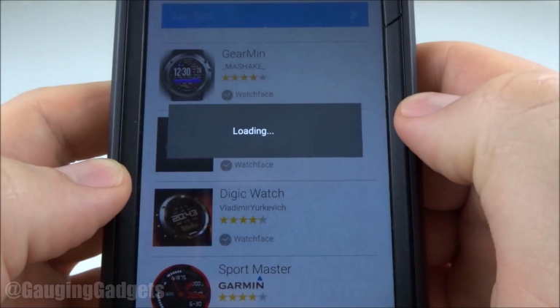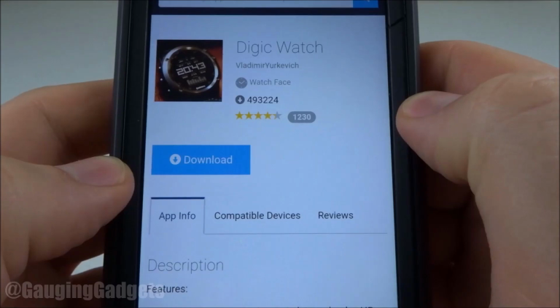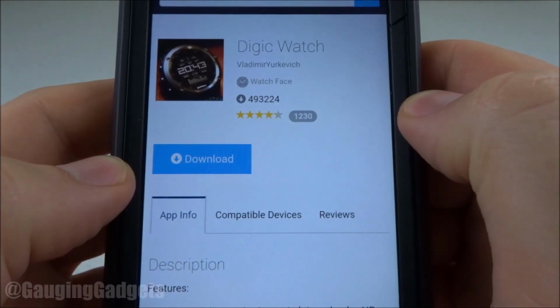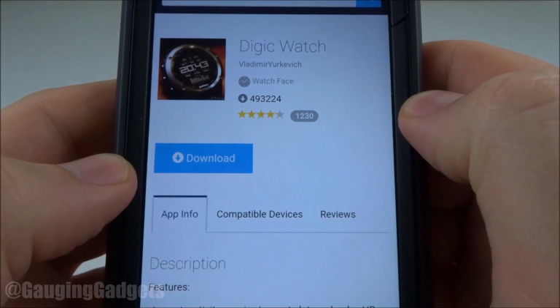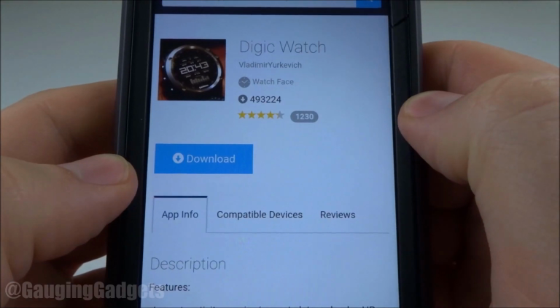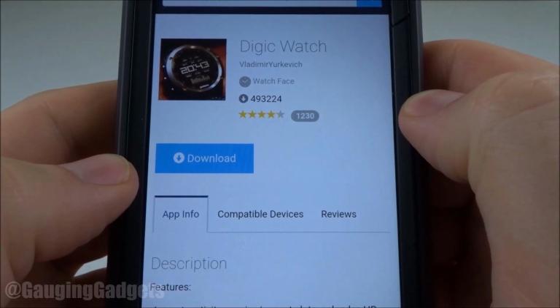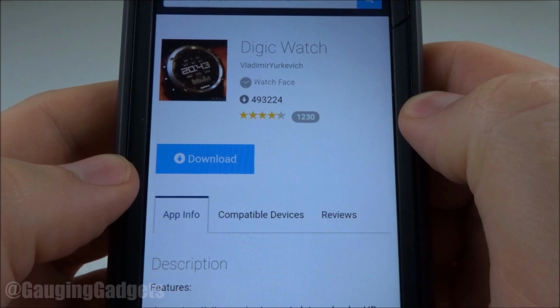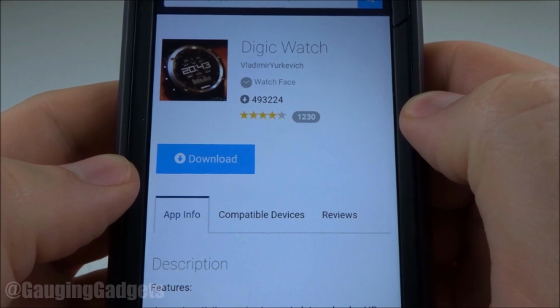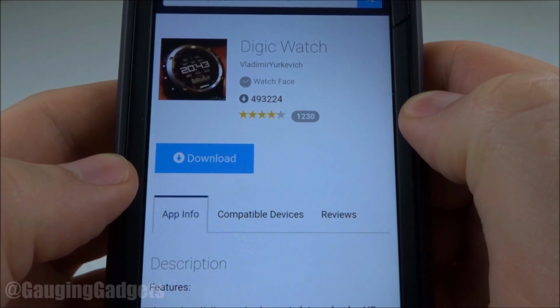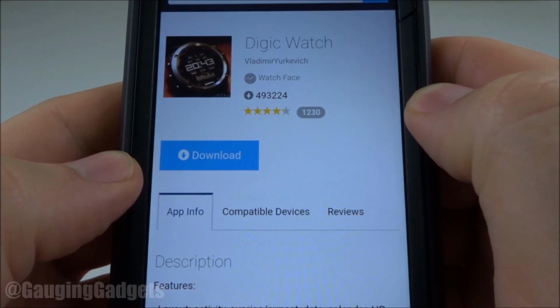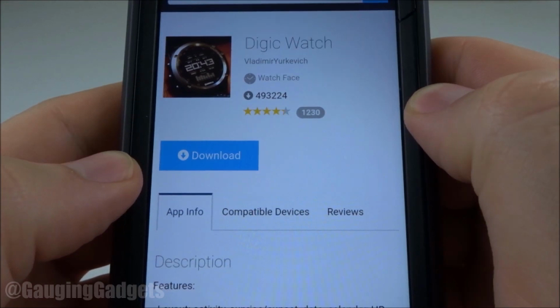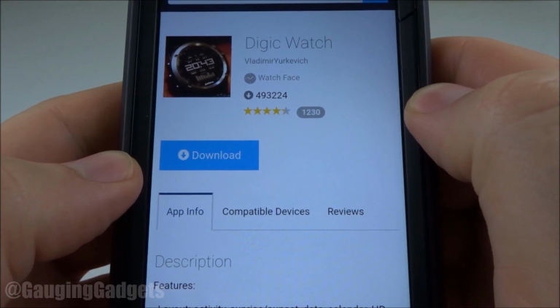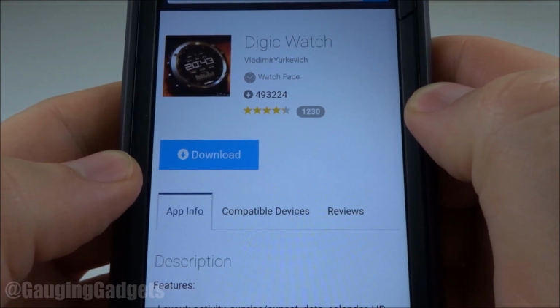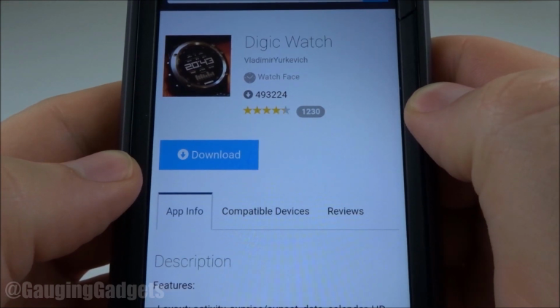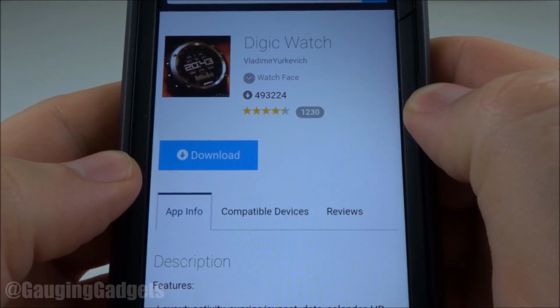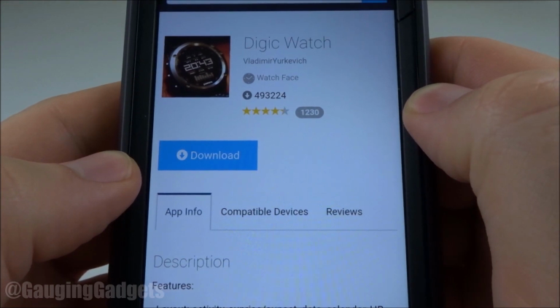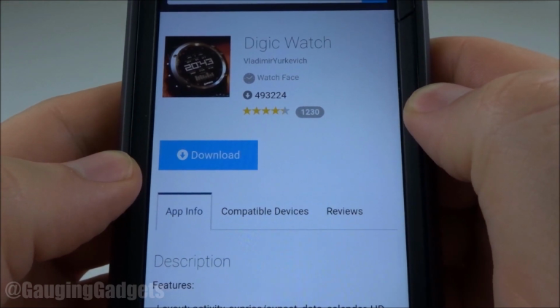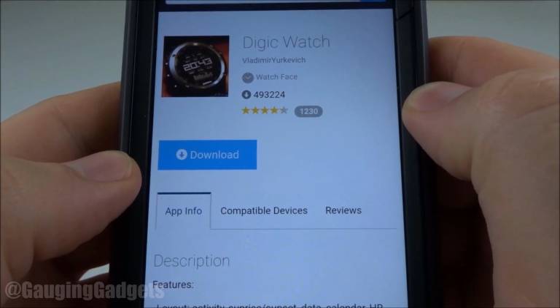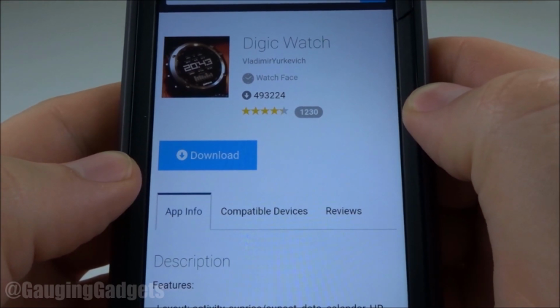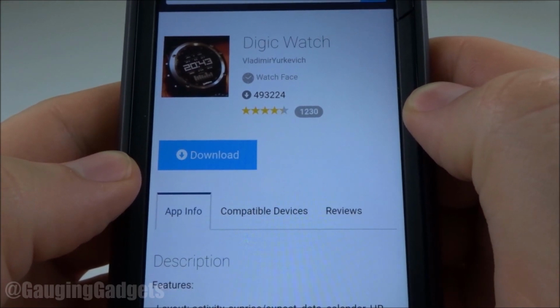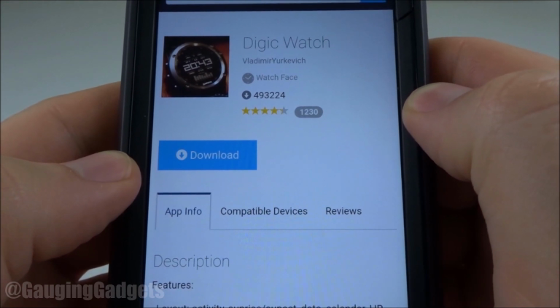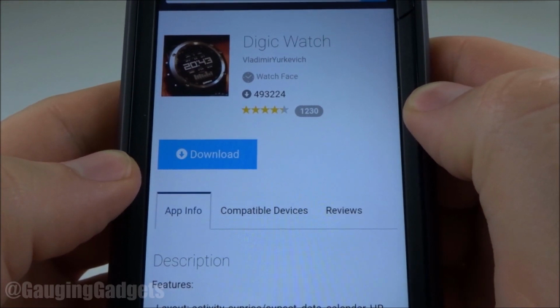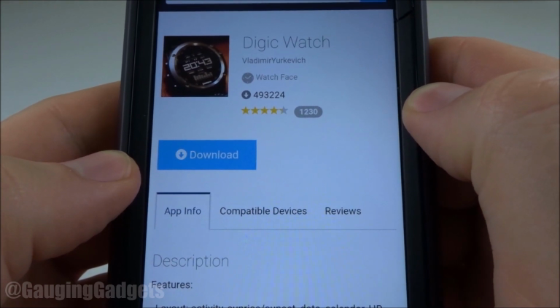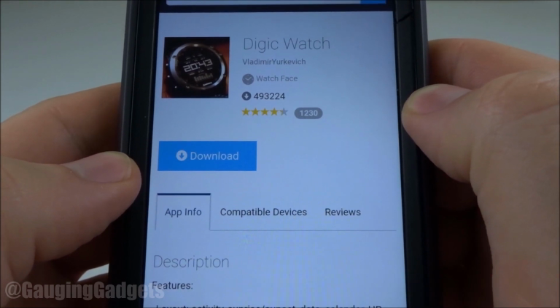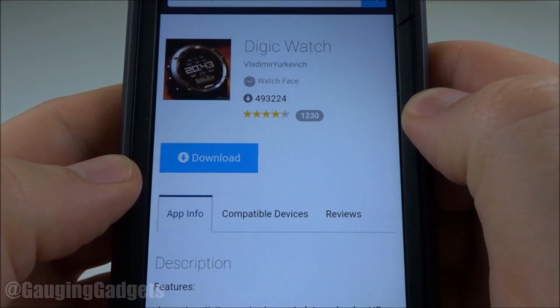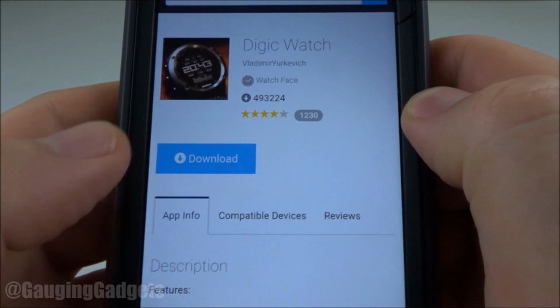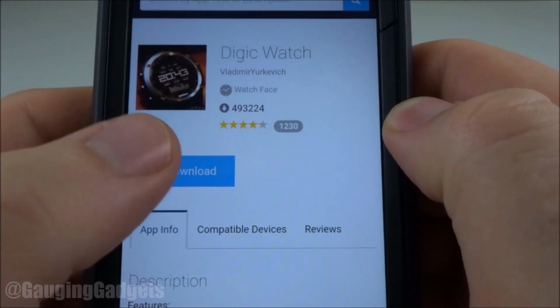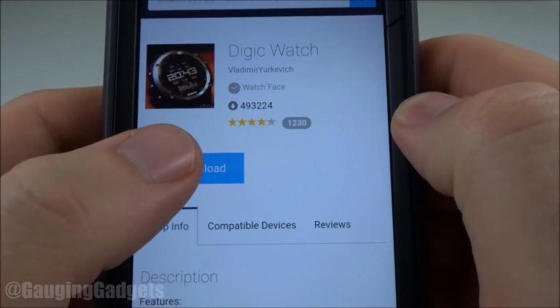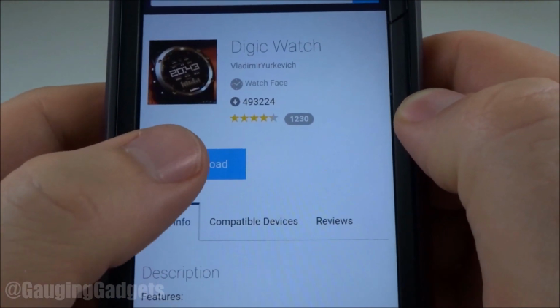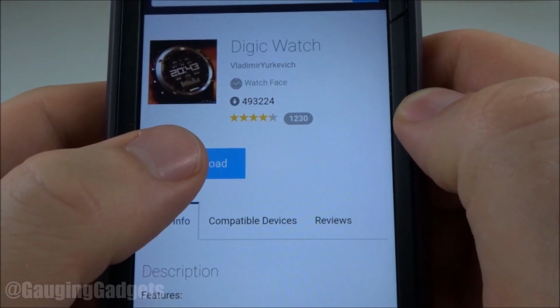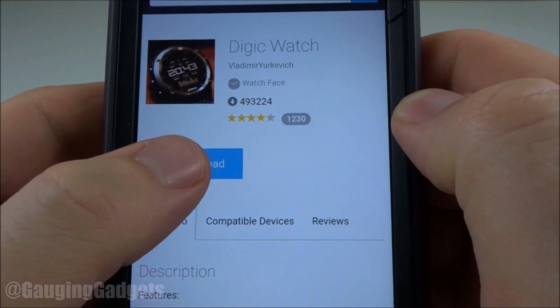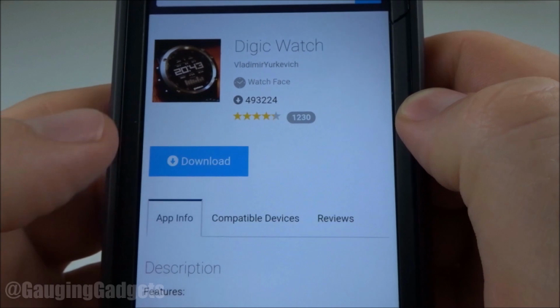Now my favorite watch face is Digic right here. I've been using it for several years. It shows a ton of data and it's really configurable, so I highly recommend it. Go ahead and get that downloaded.